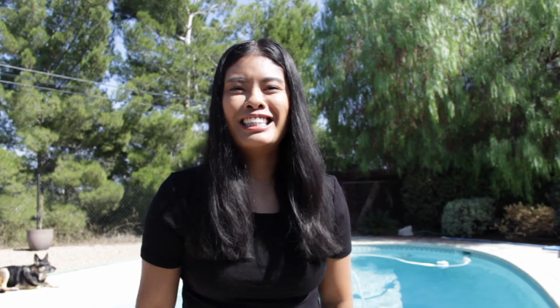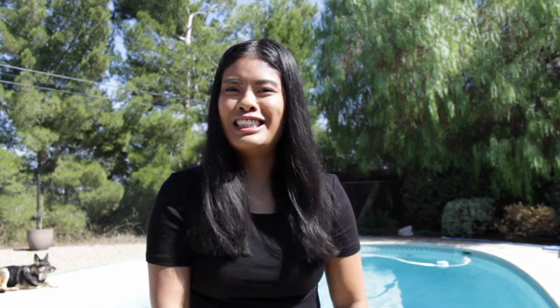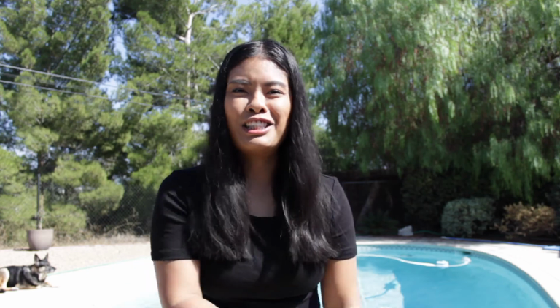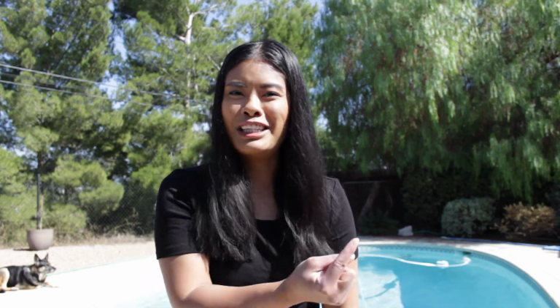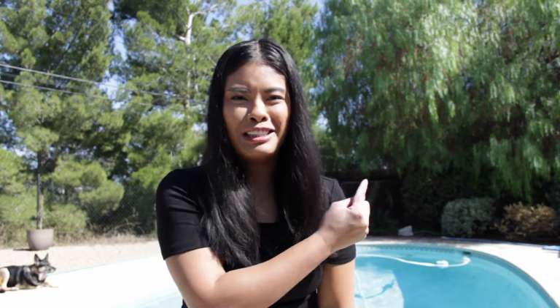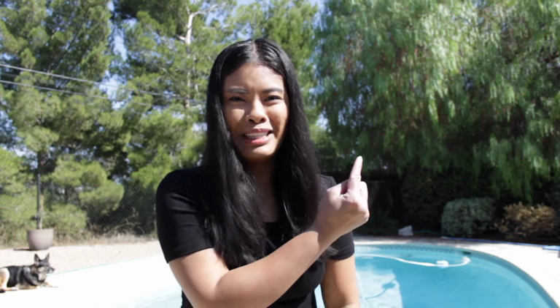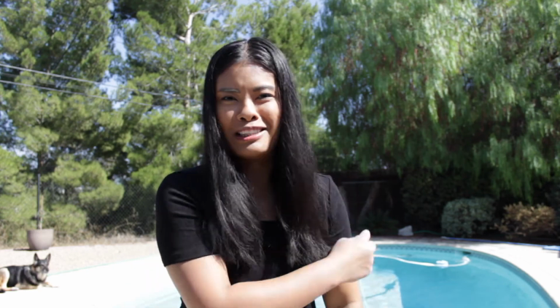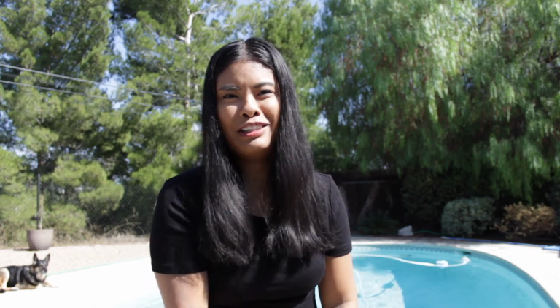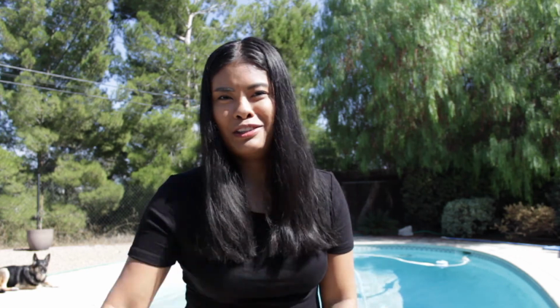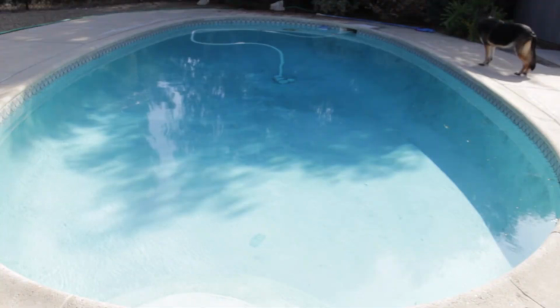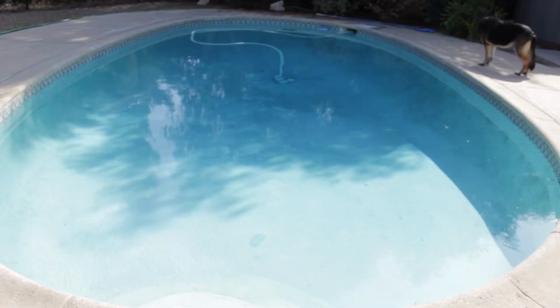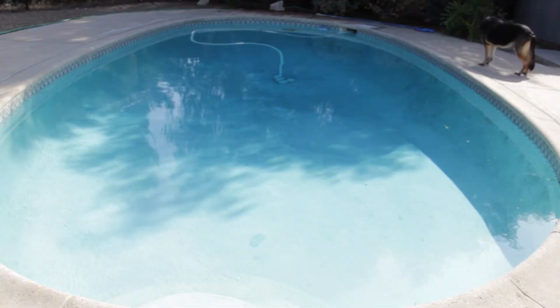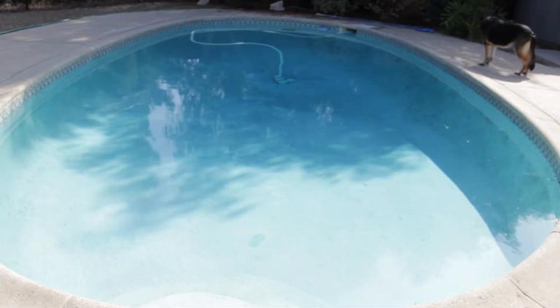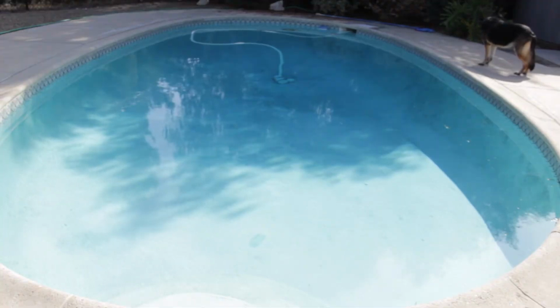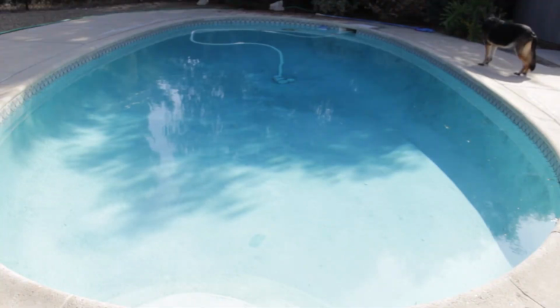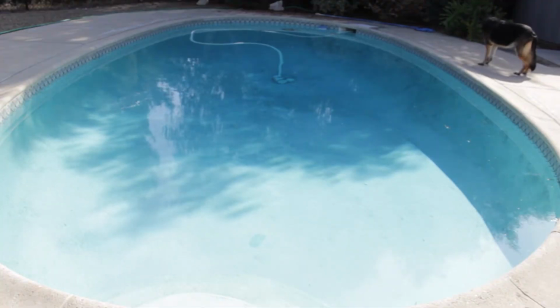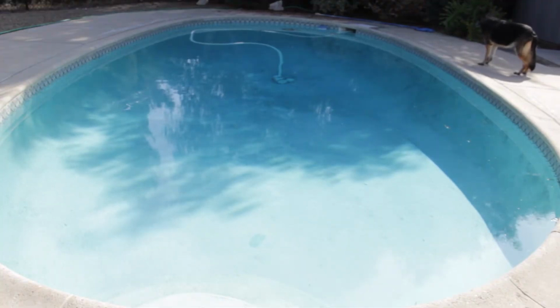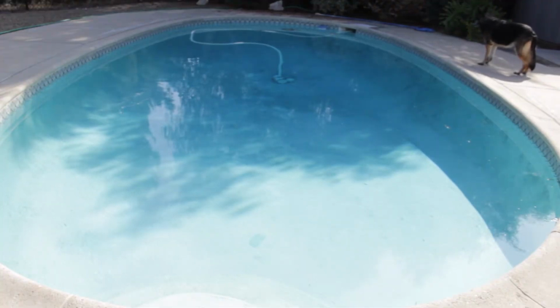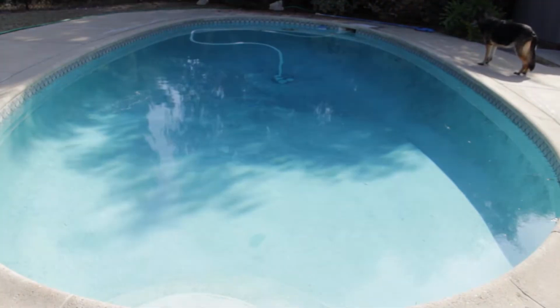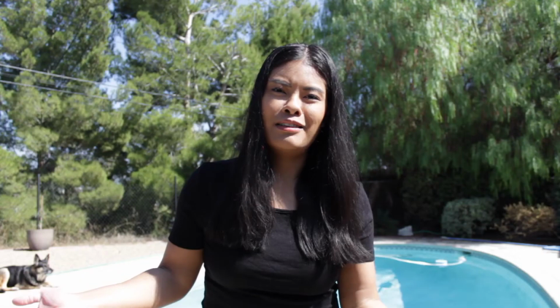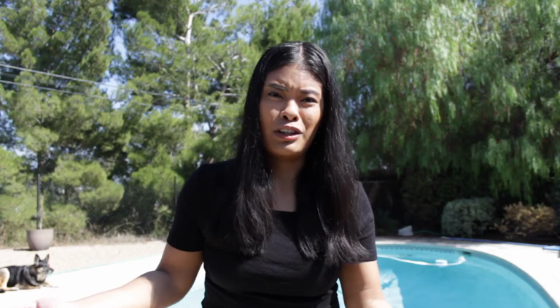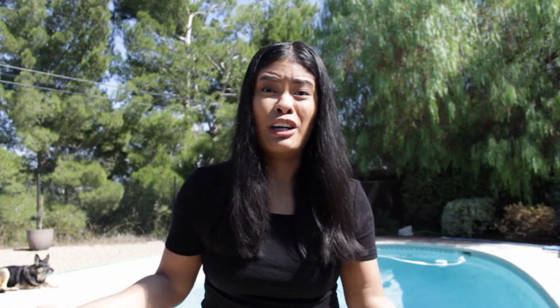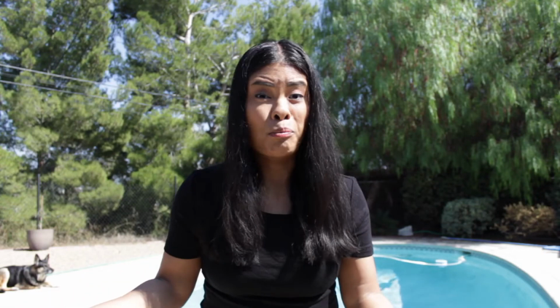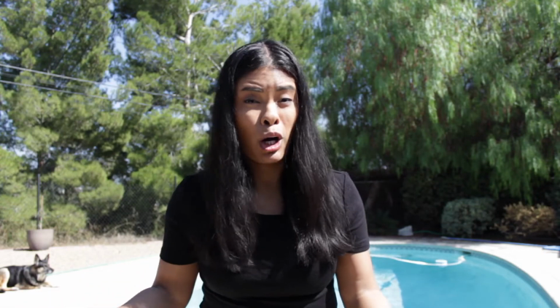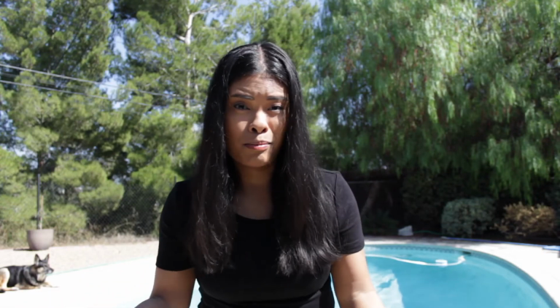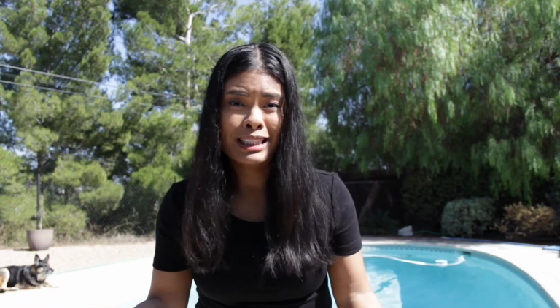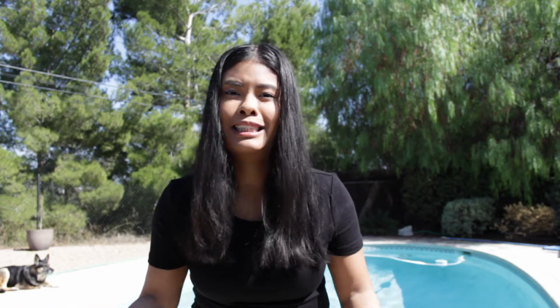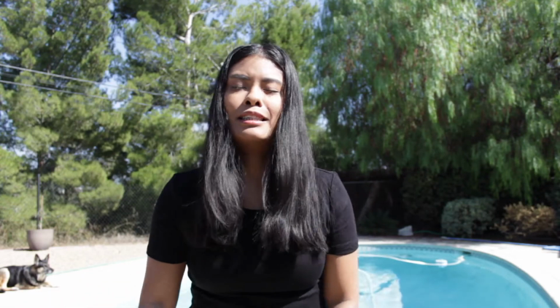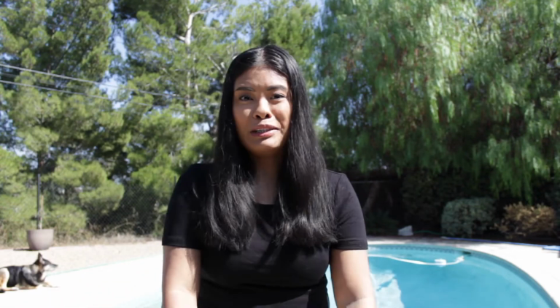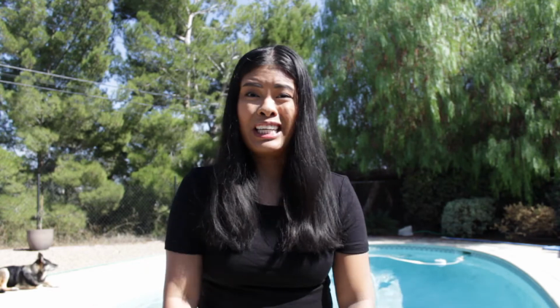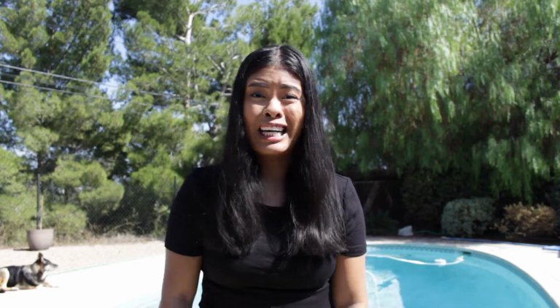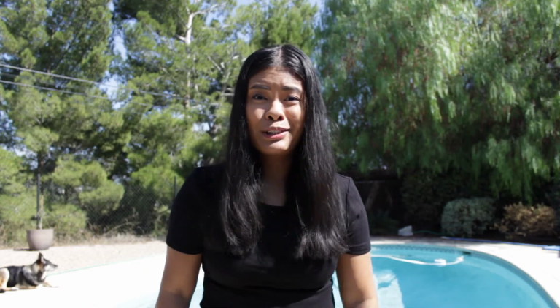Let's just address the big elephant in the room. Who has a private pool for their apartment? Apparently I do.